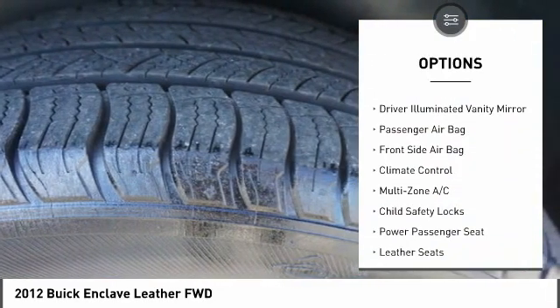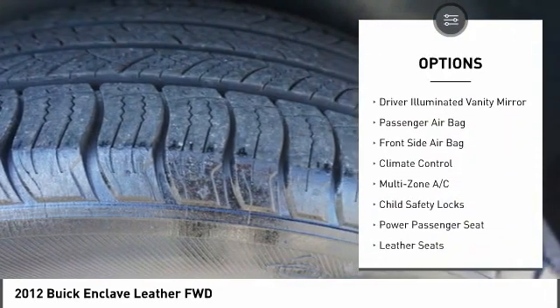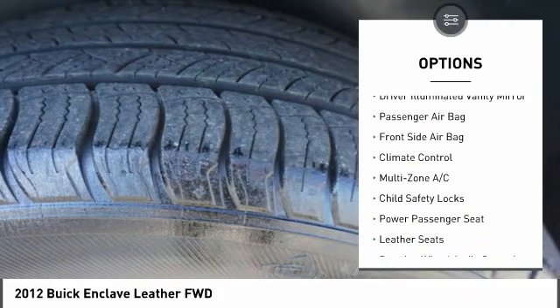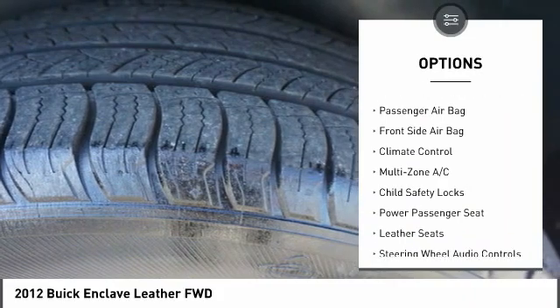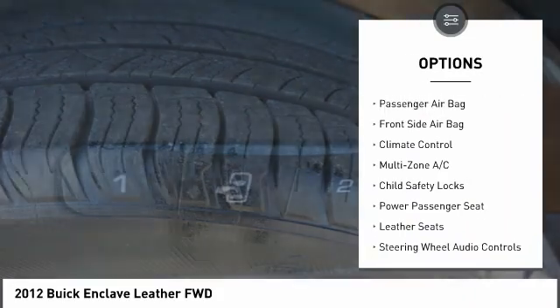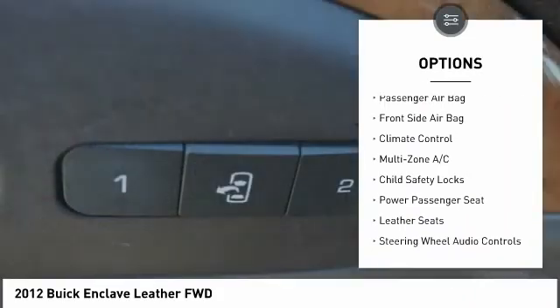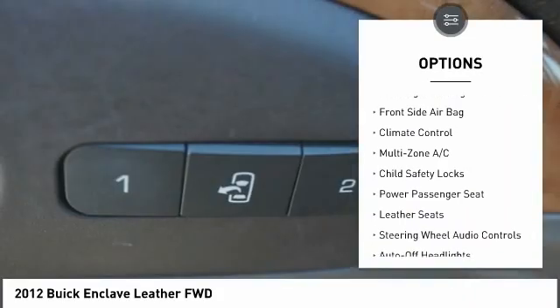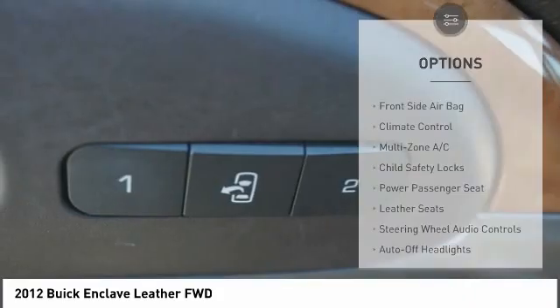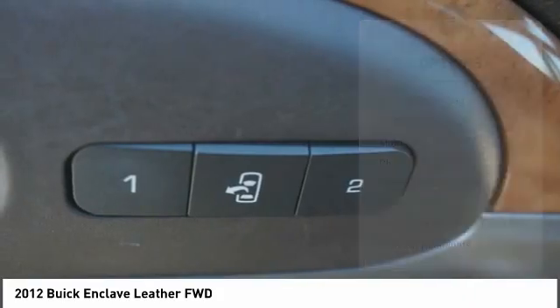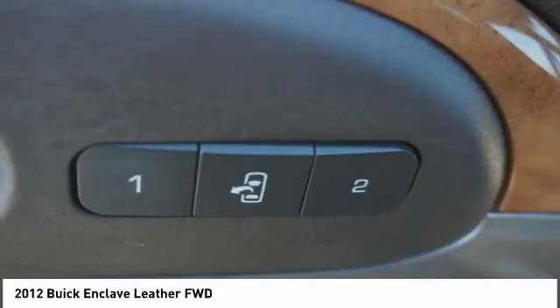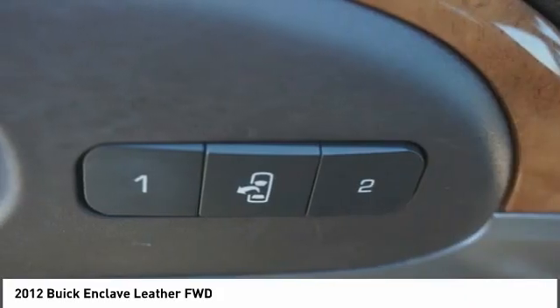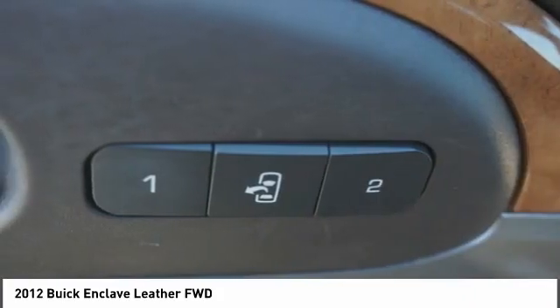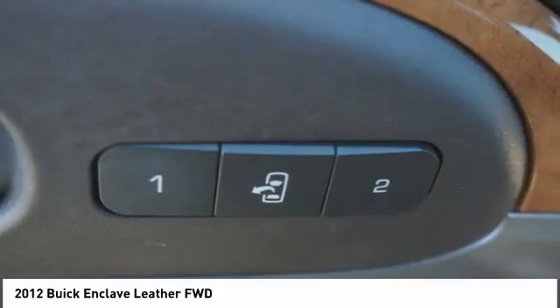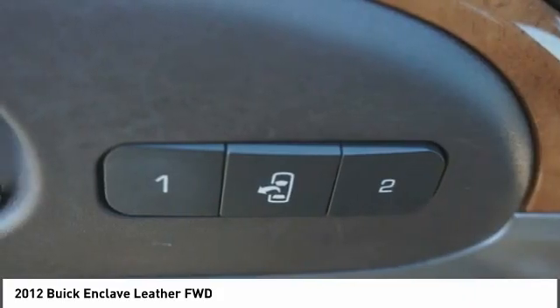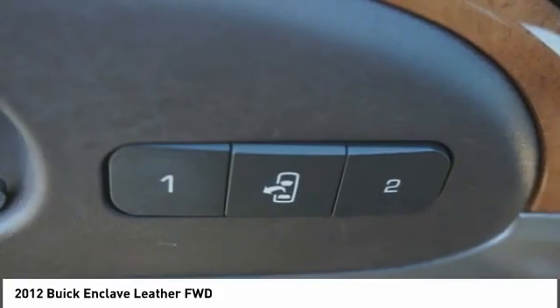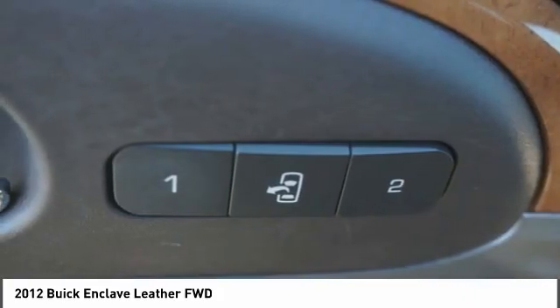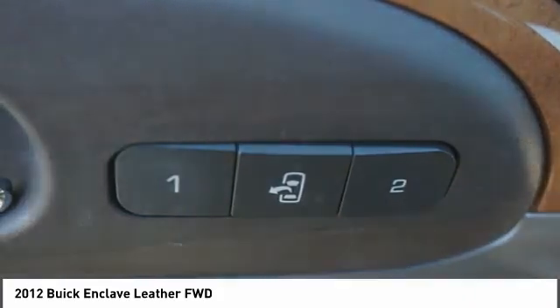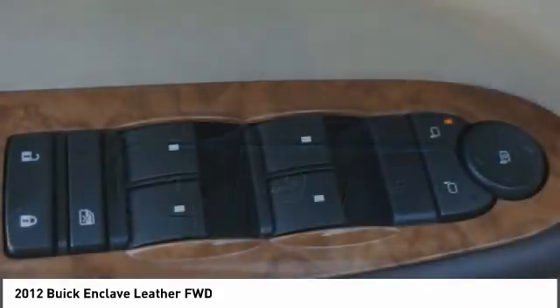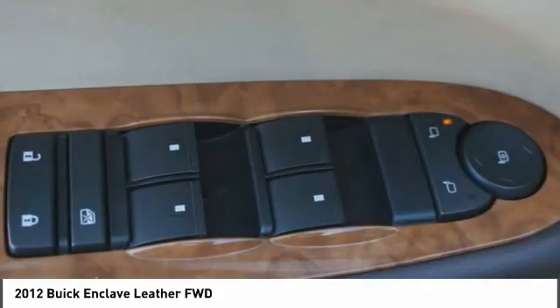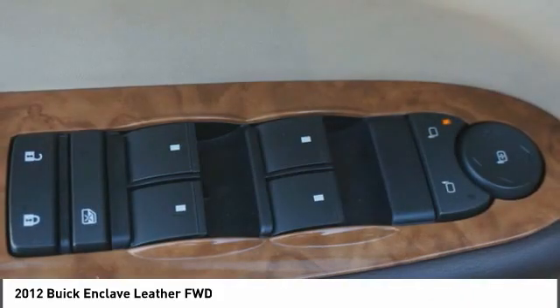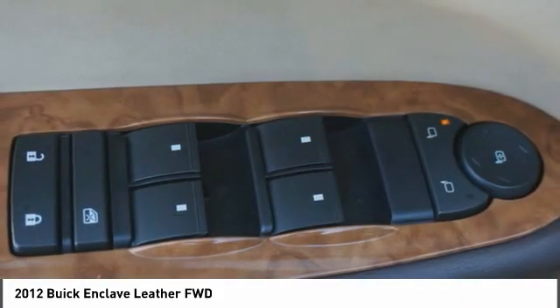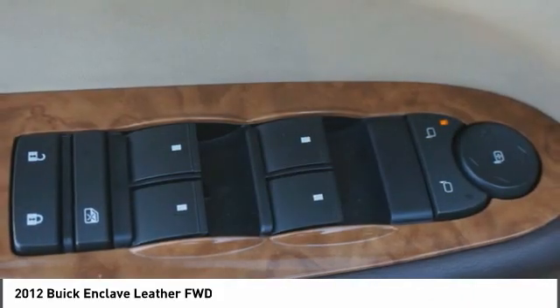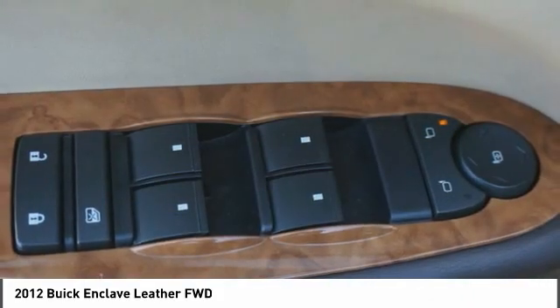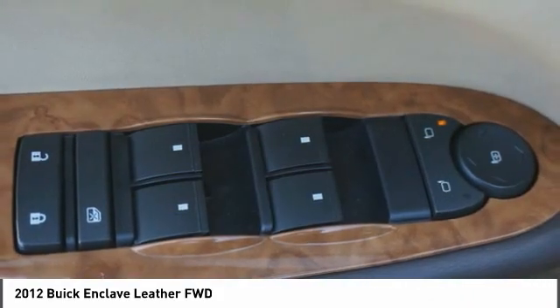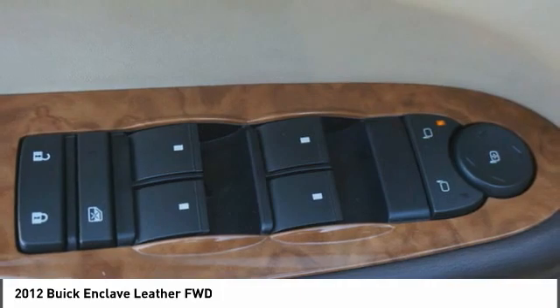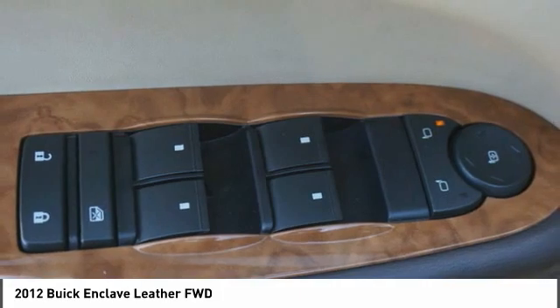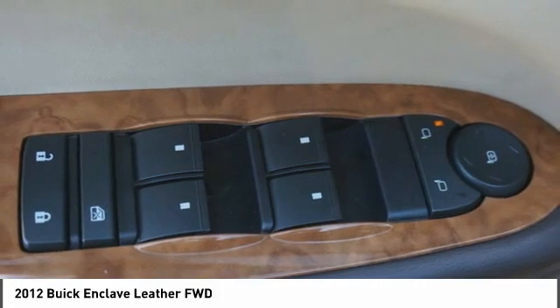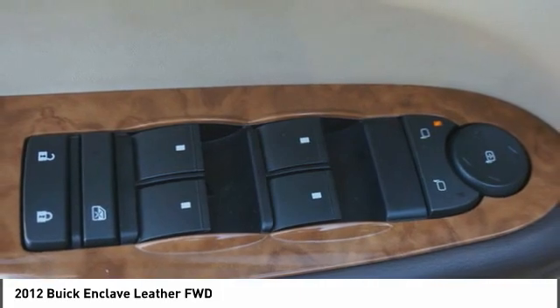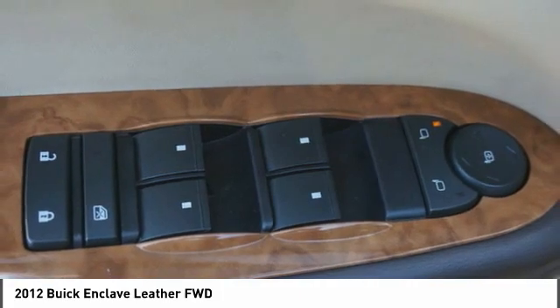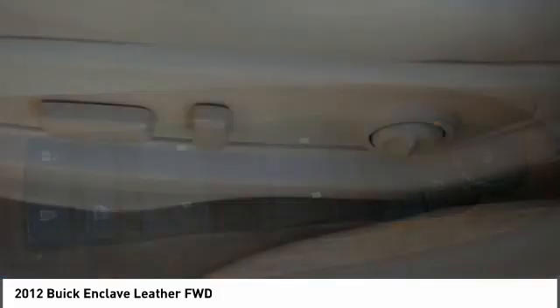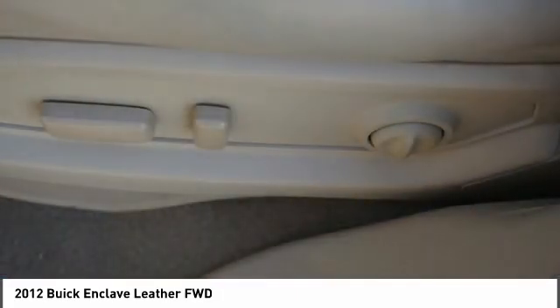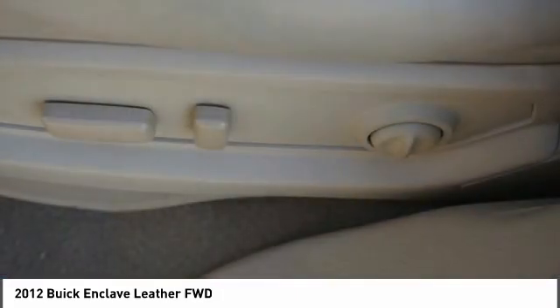Stability control, daytime running lights, four wheel disc brakes, driver illuminated vanity mirror. Come take a test drive today.